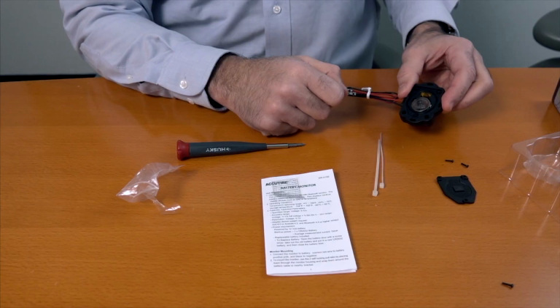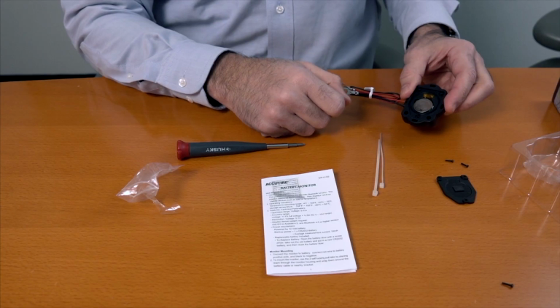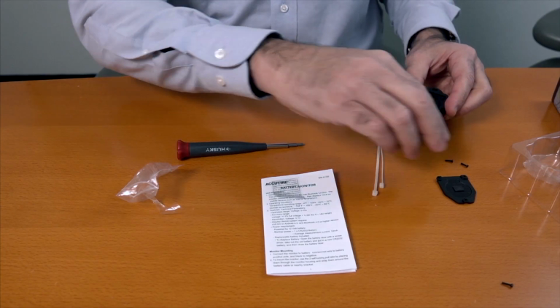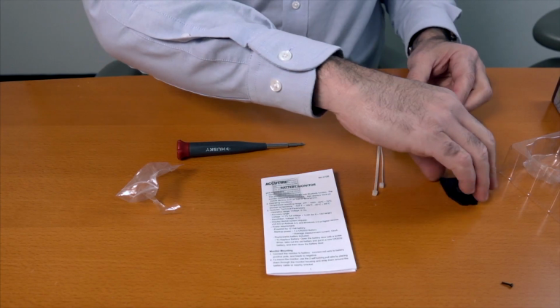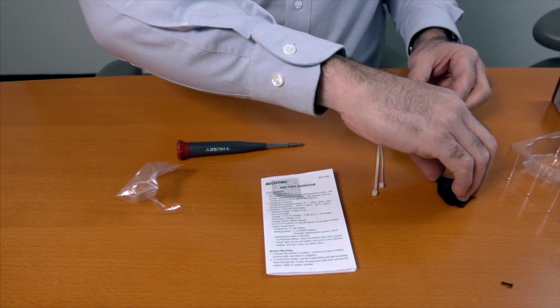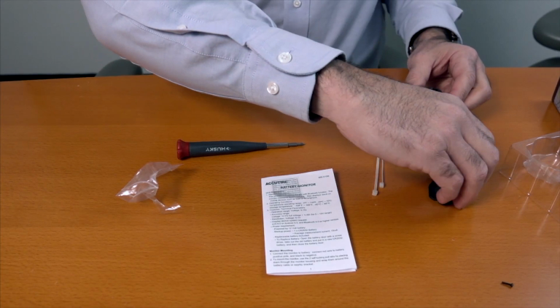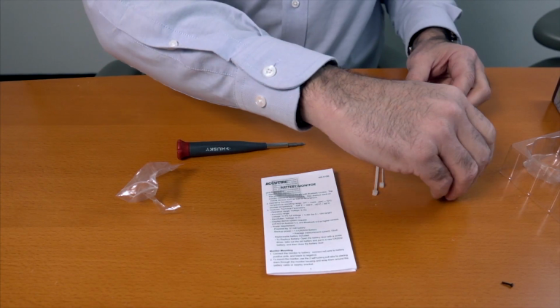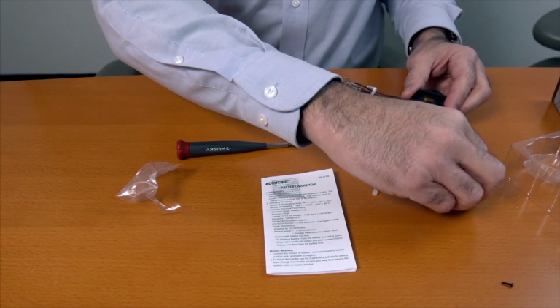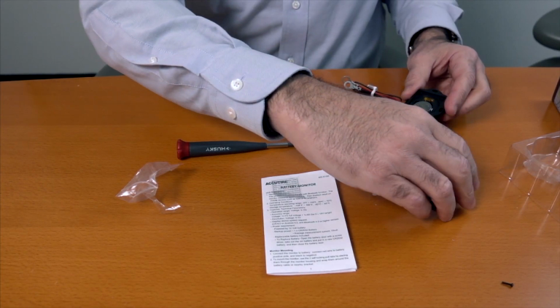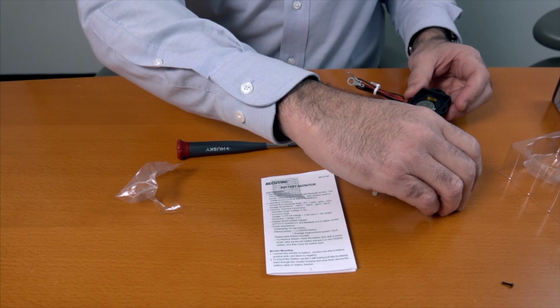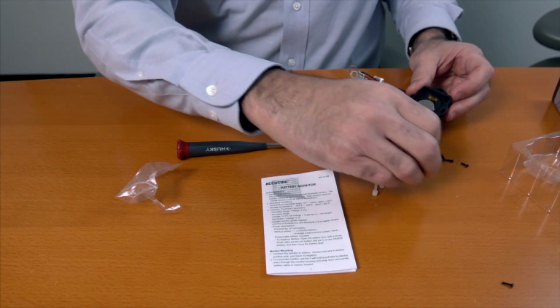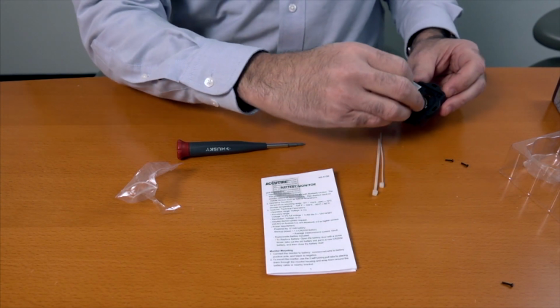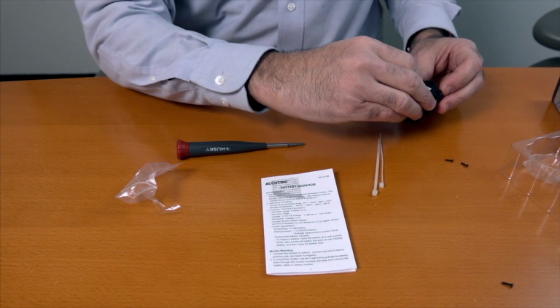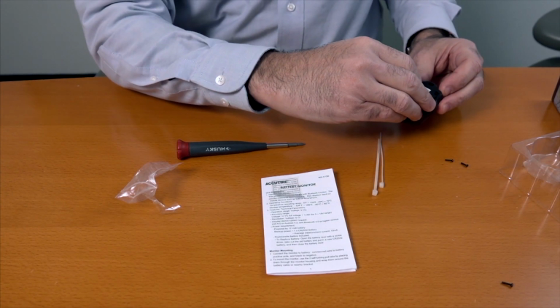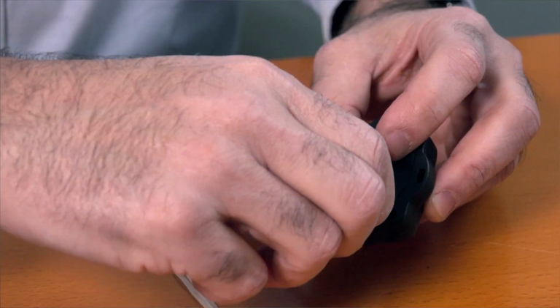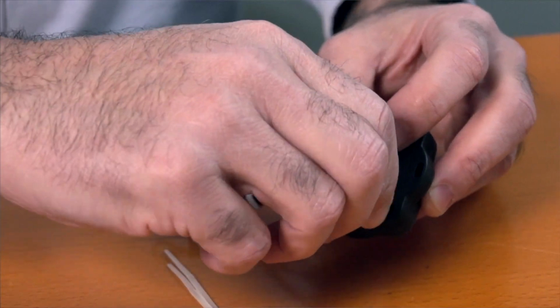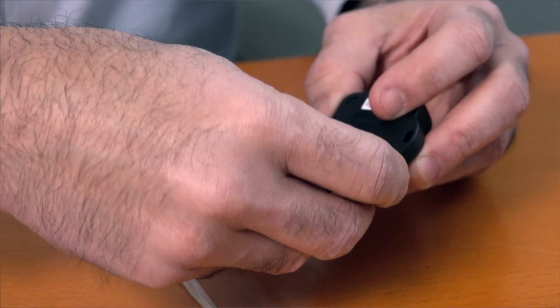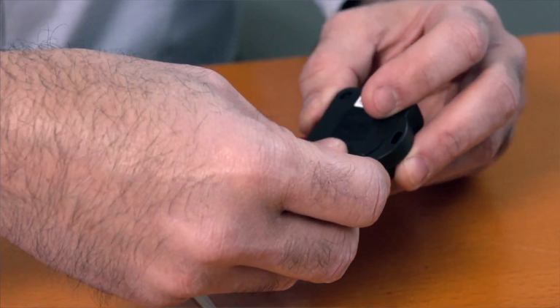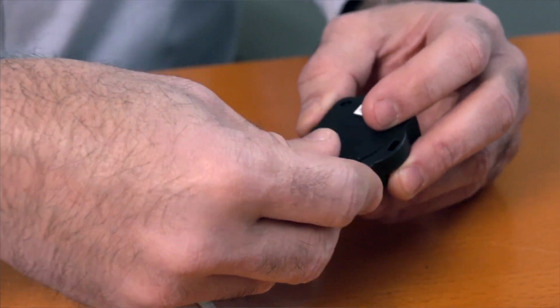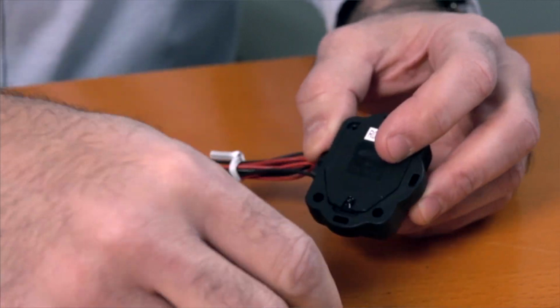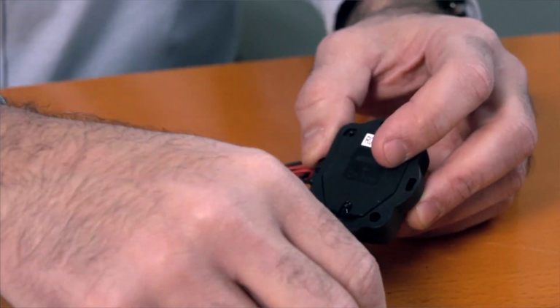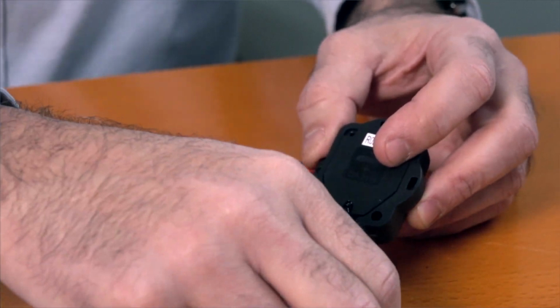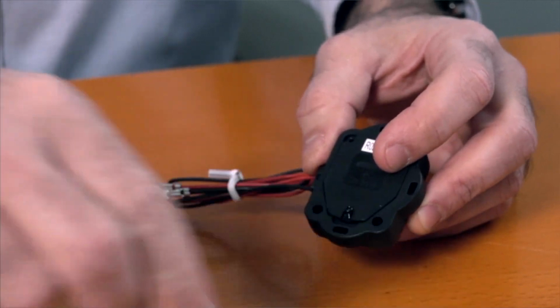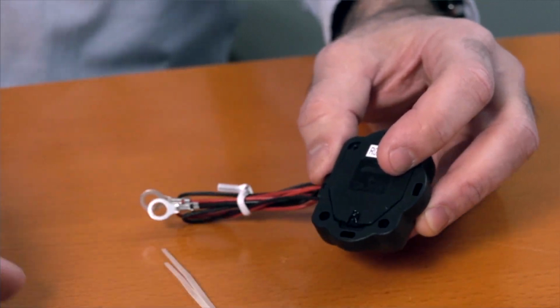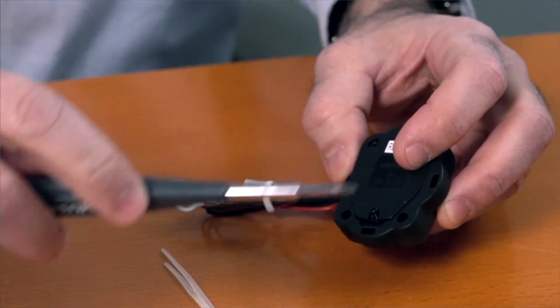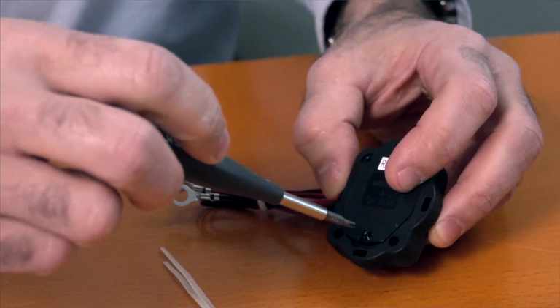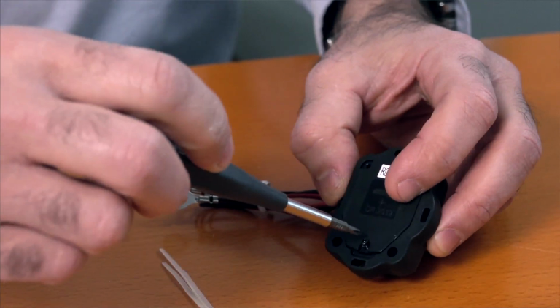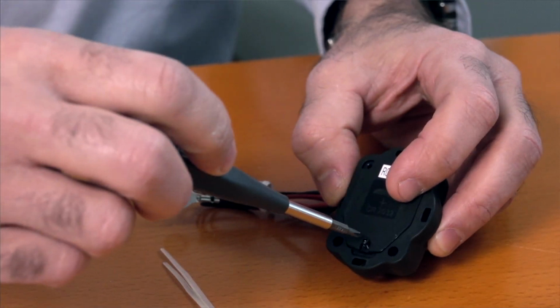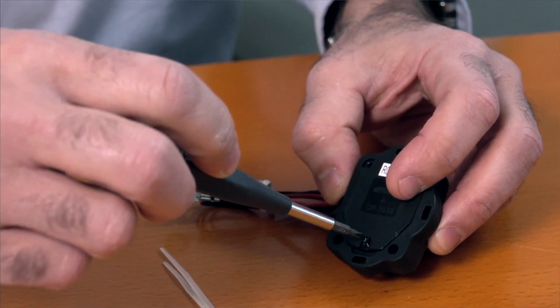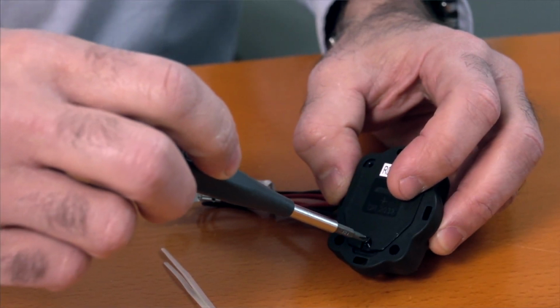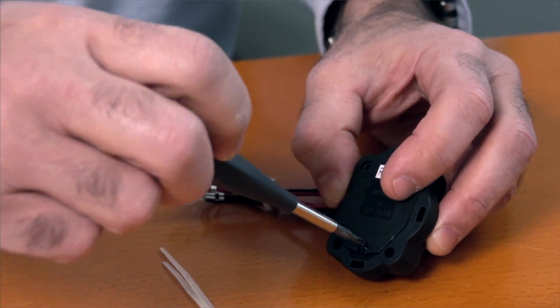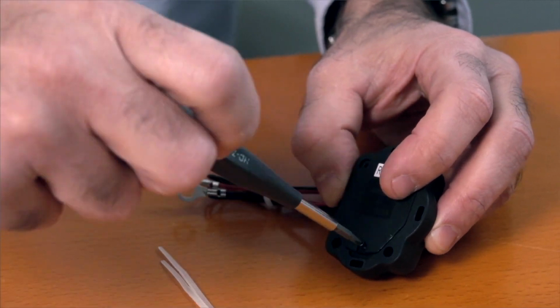Once you do that, simply put the back cover back on, tighten down with all the screws, and we're ready to start pairing up the device.